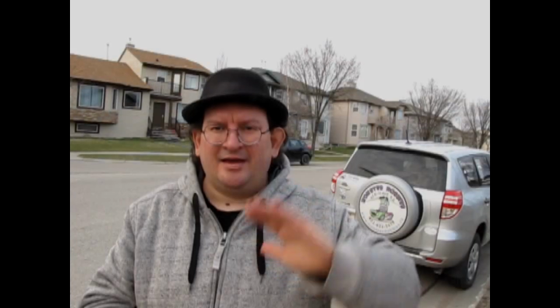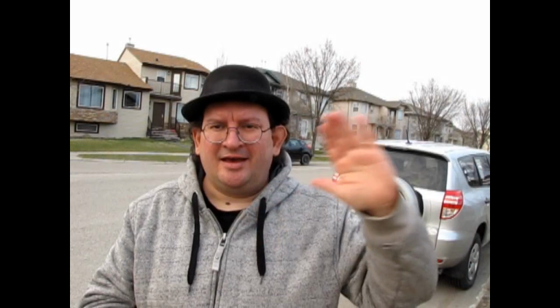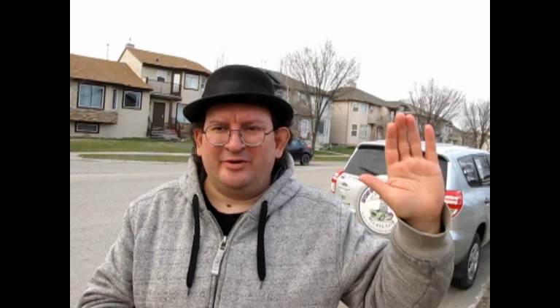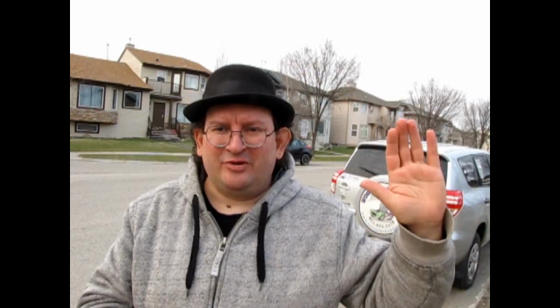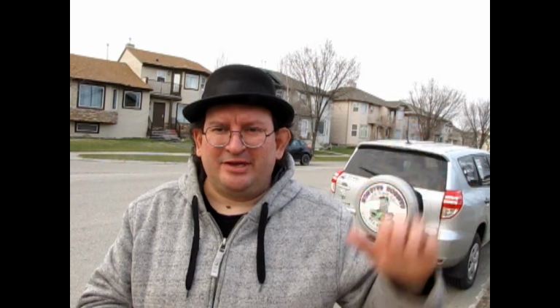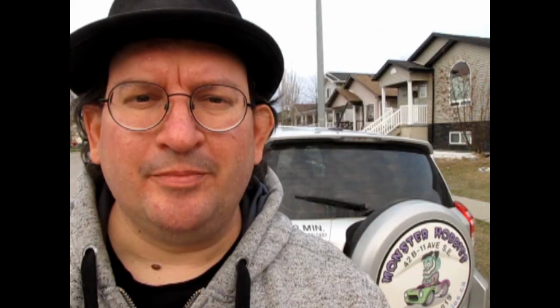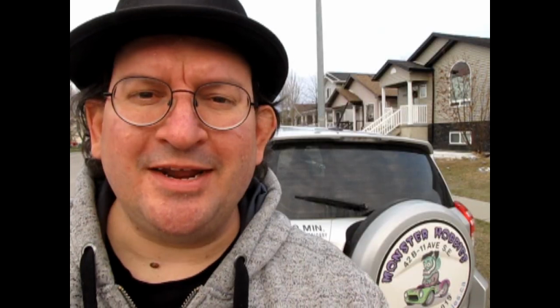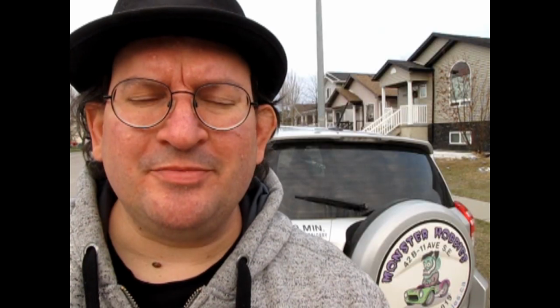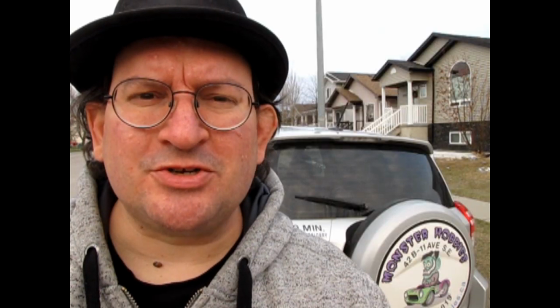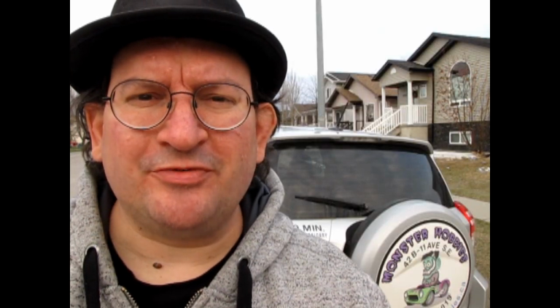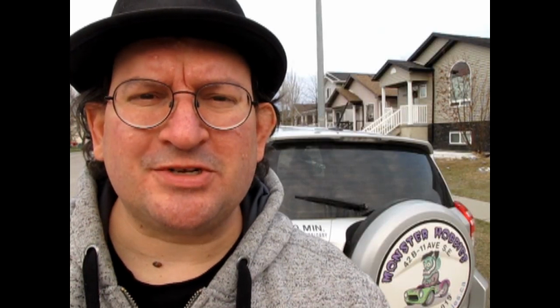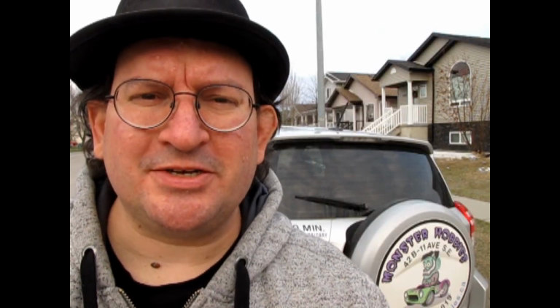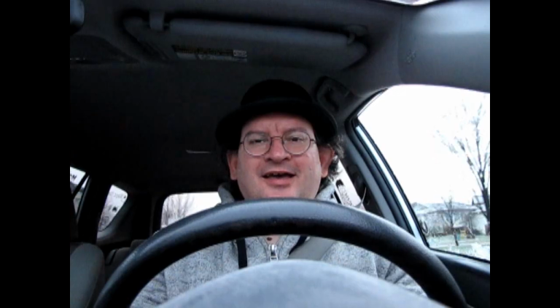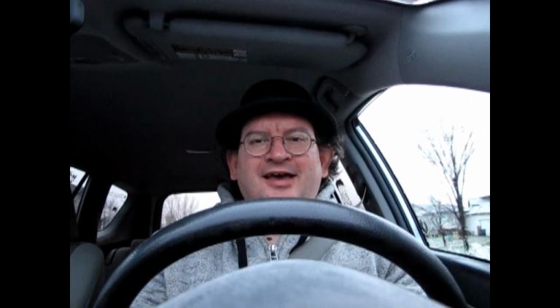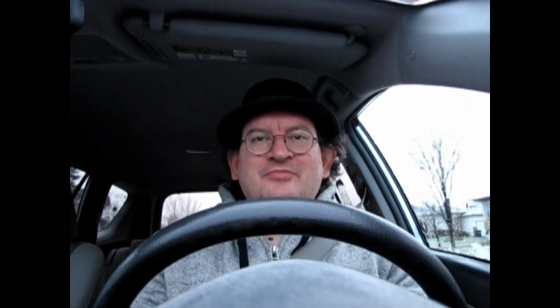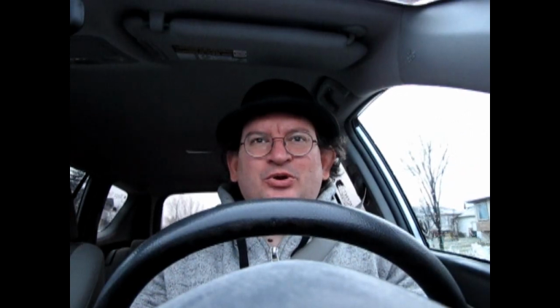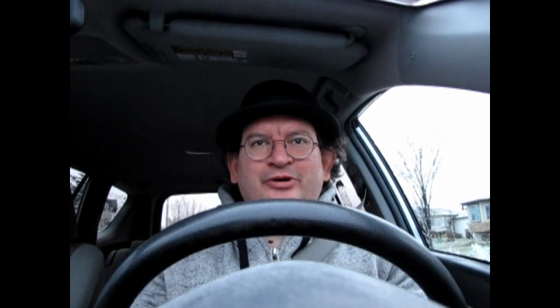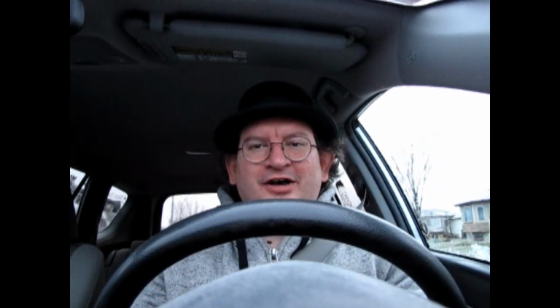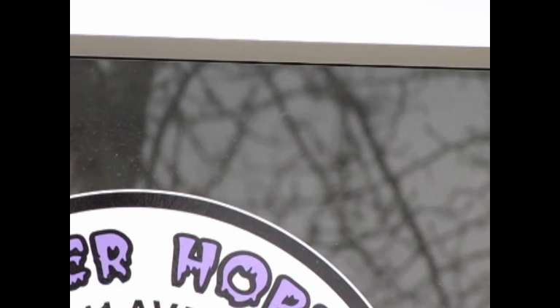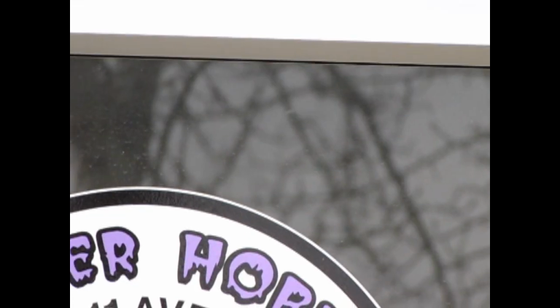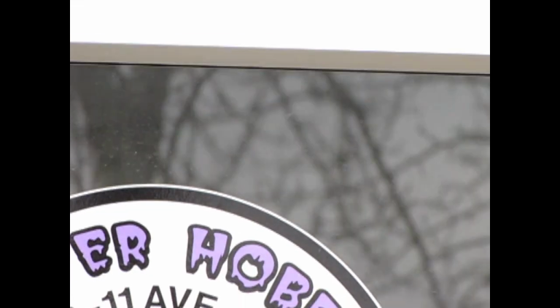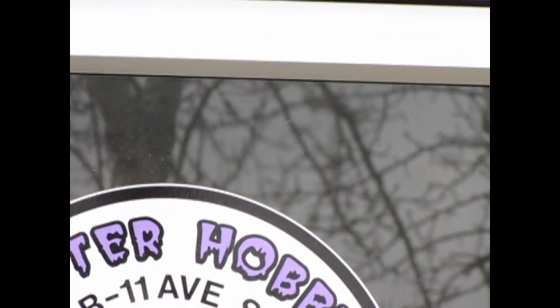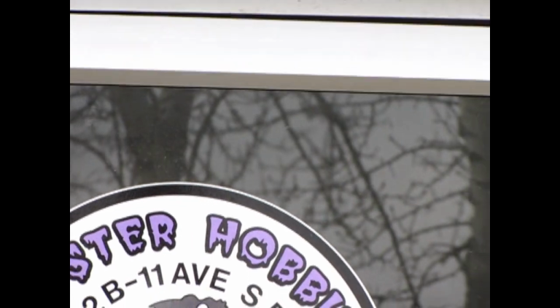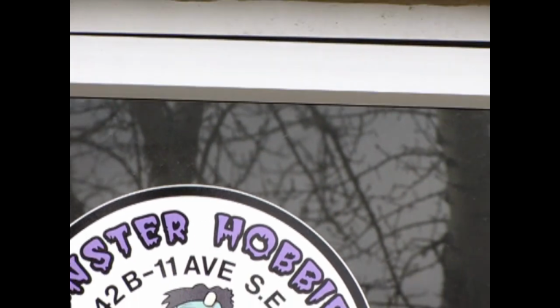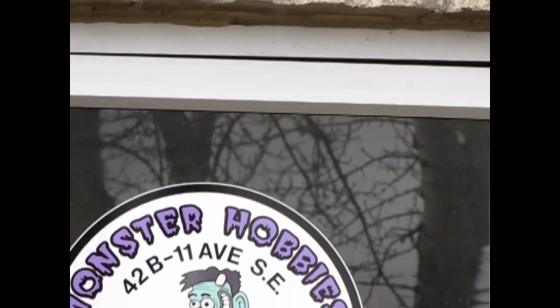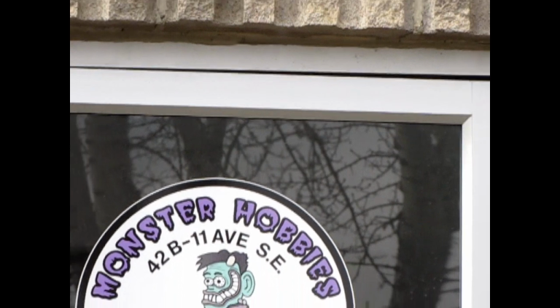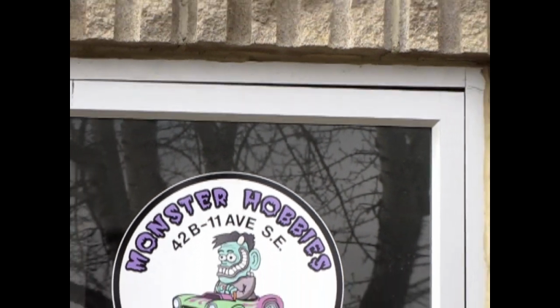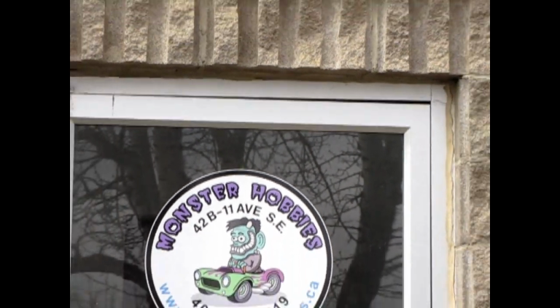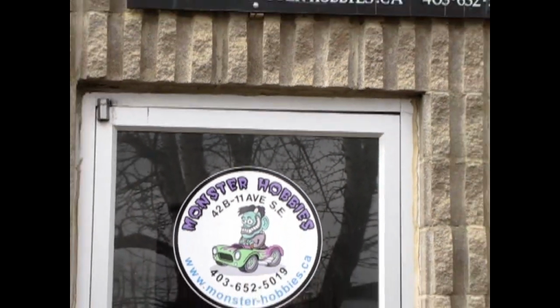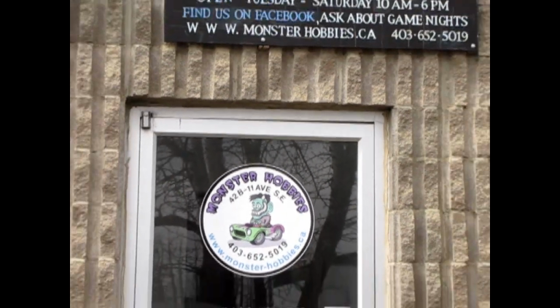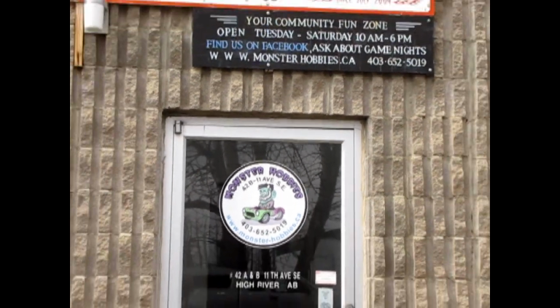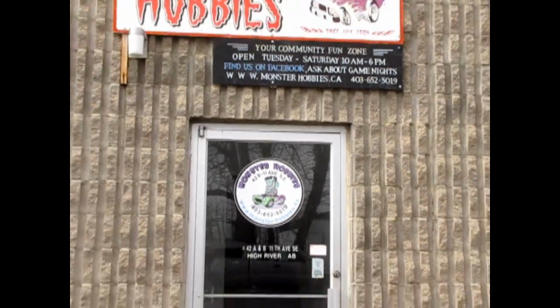Hello everybody, my name is Trevor Selescu and I'm the owner of Monster Hobbies in High River, Alberta, Canada.